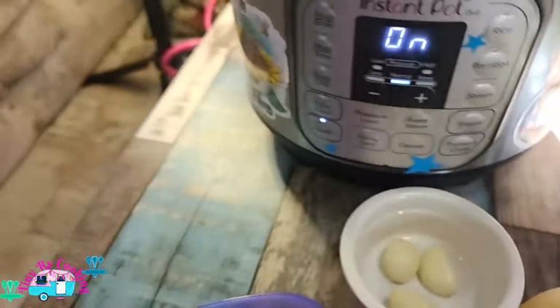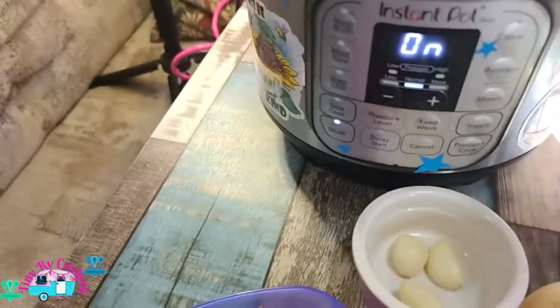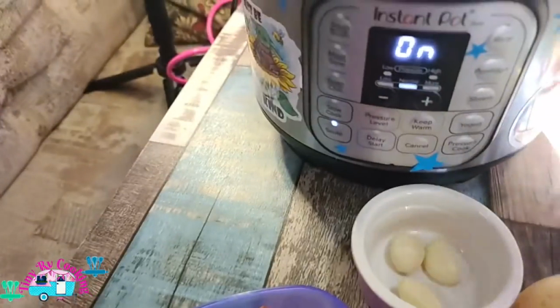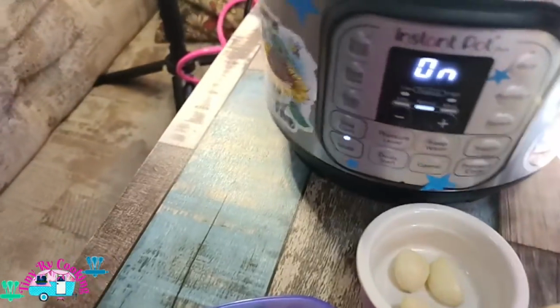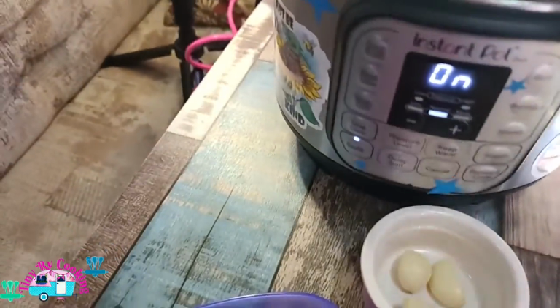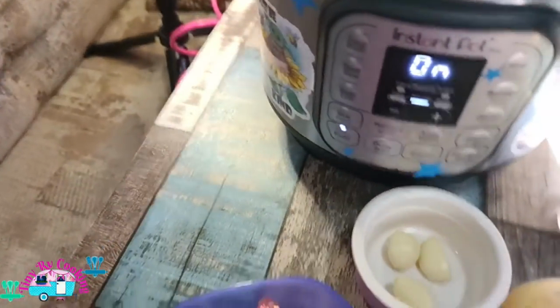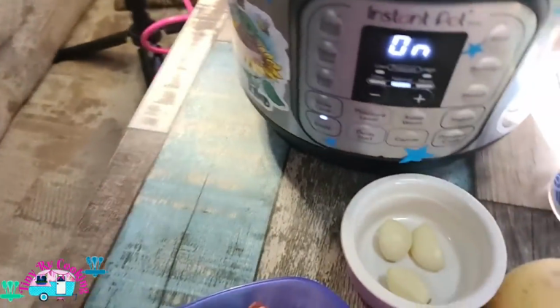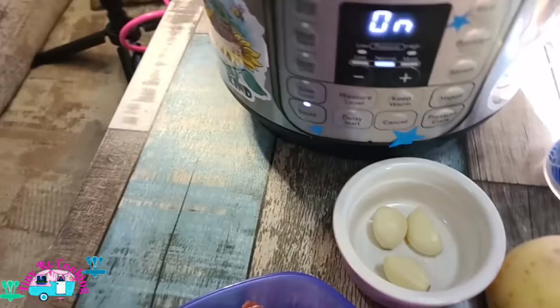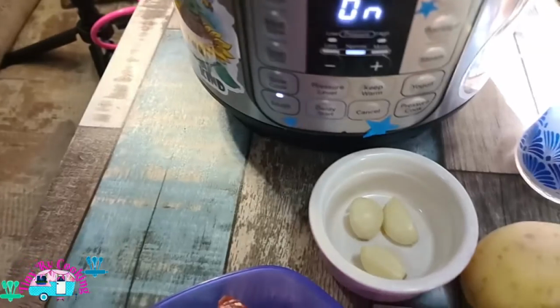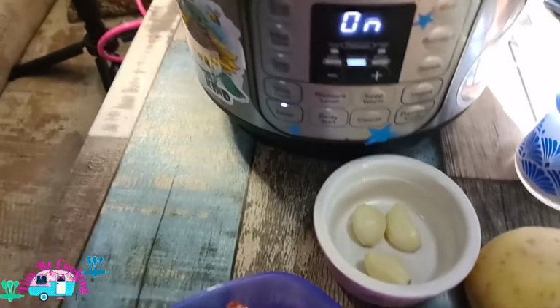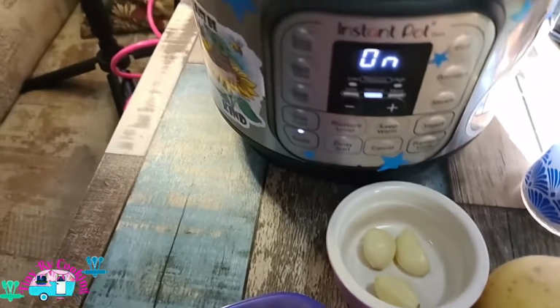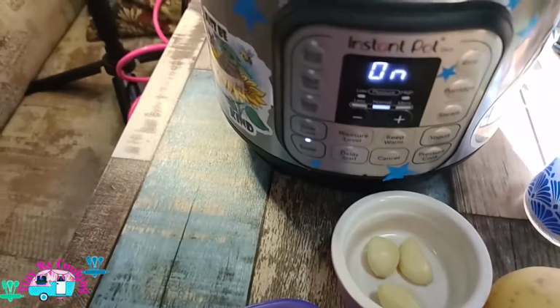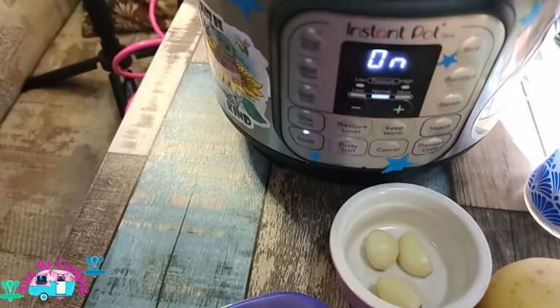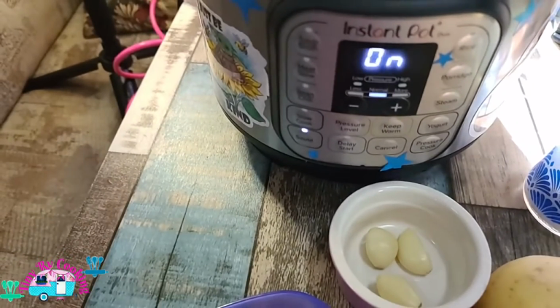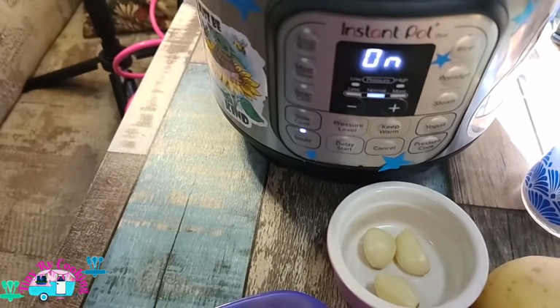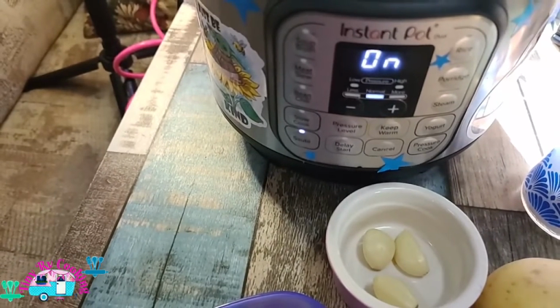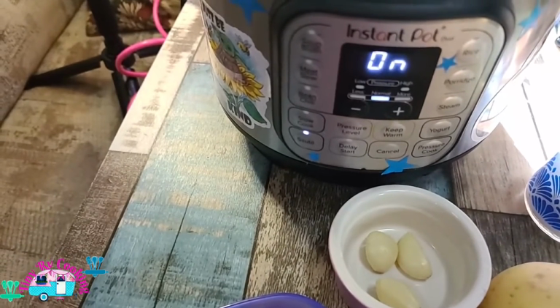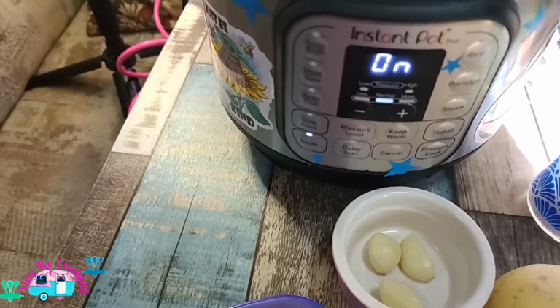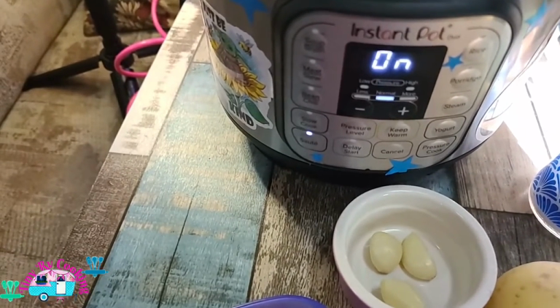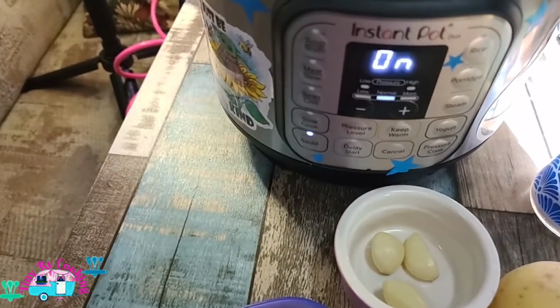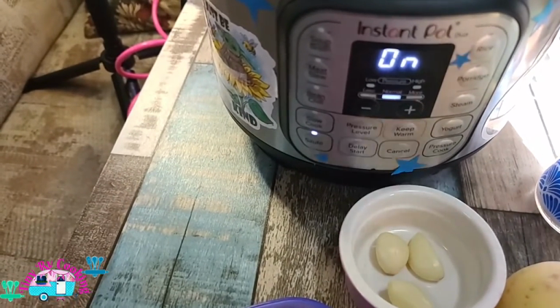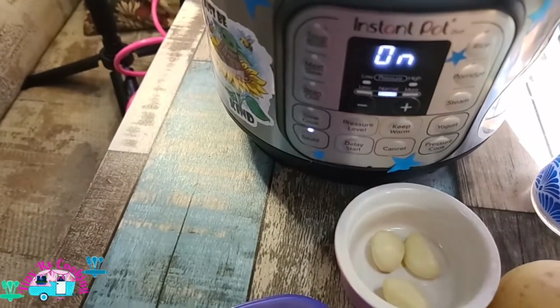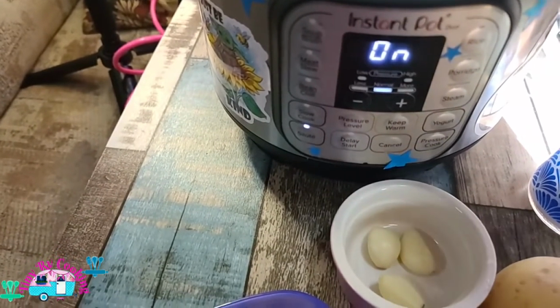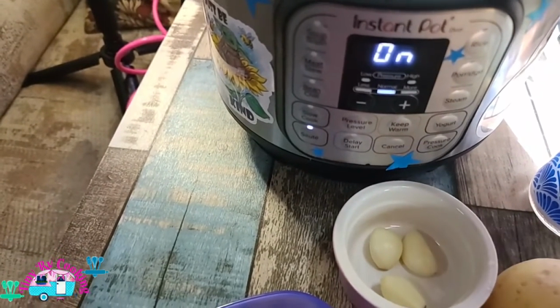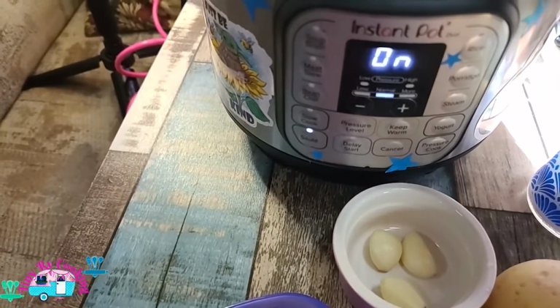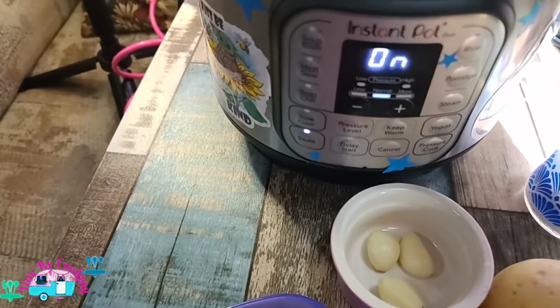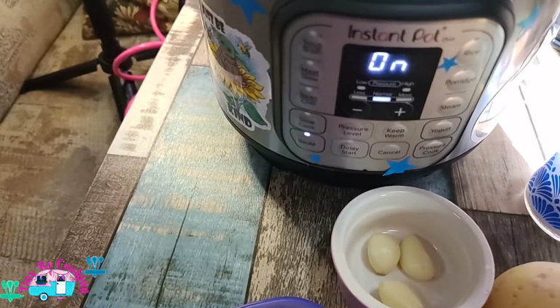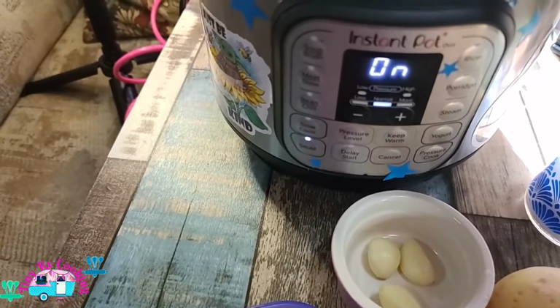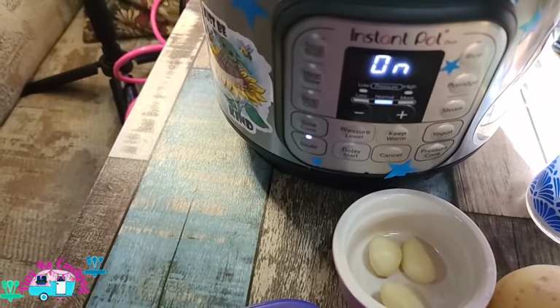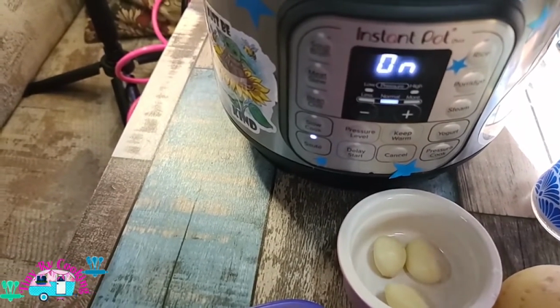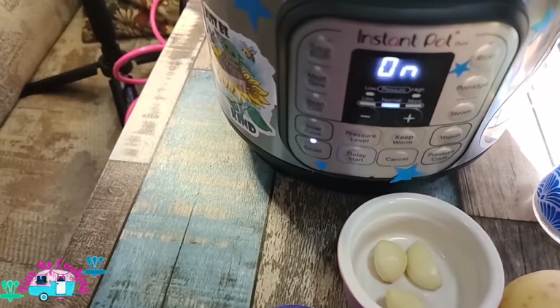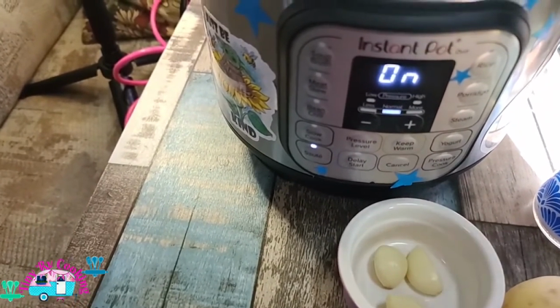Since I'm not doing a three pound roast — I'm only doing one pound — I'm going to use my Instant Pot Mini for this.